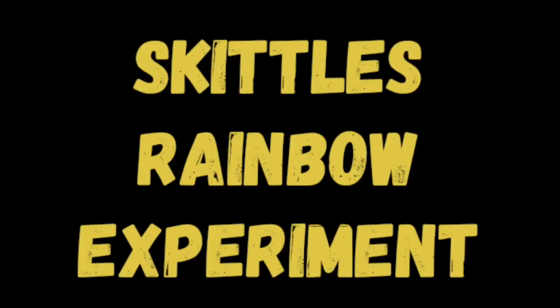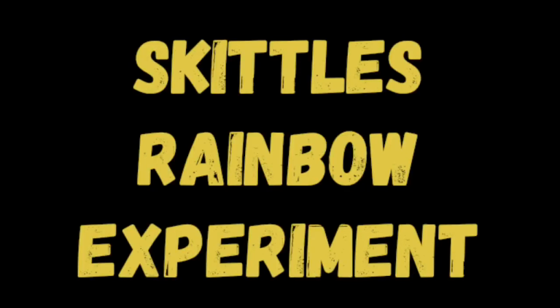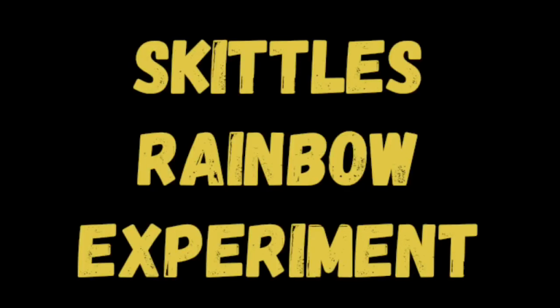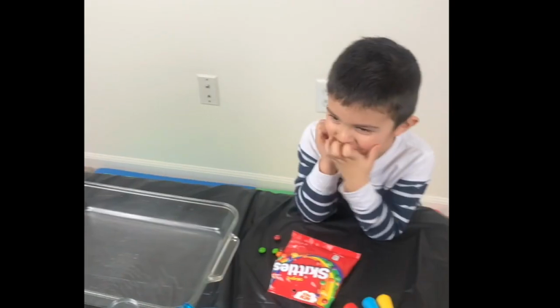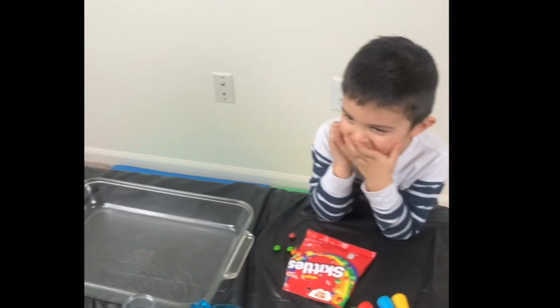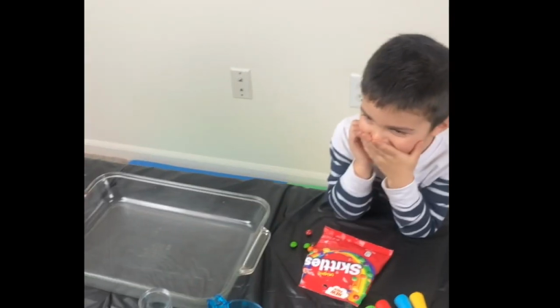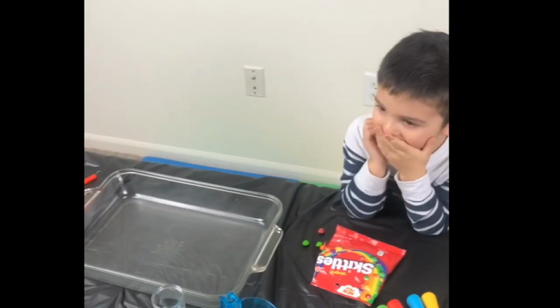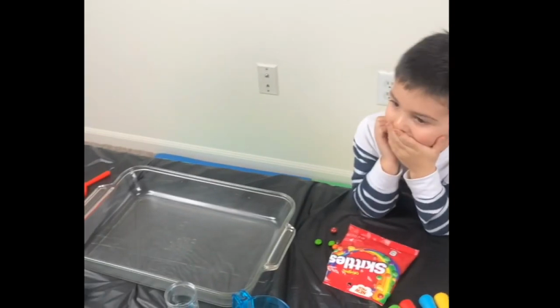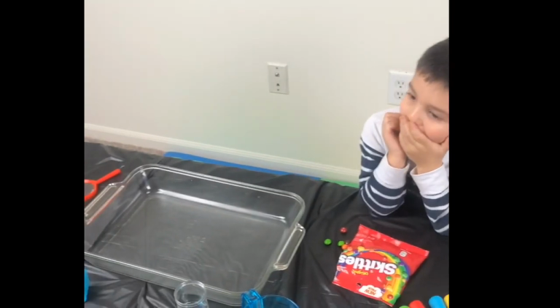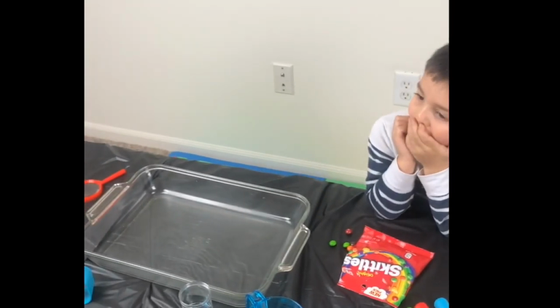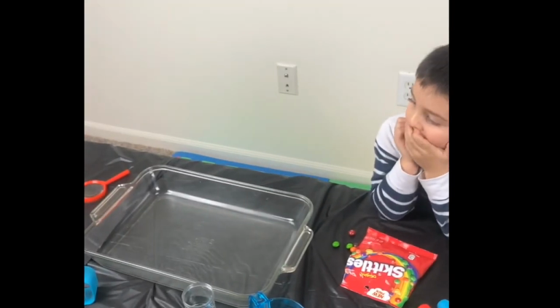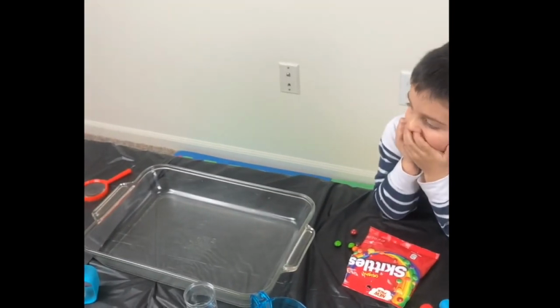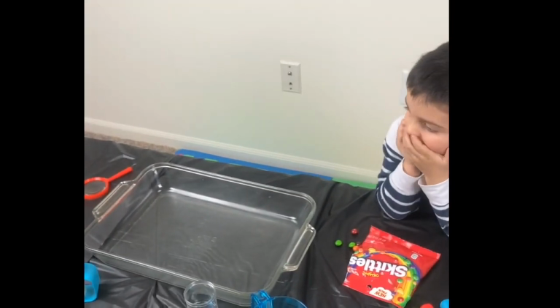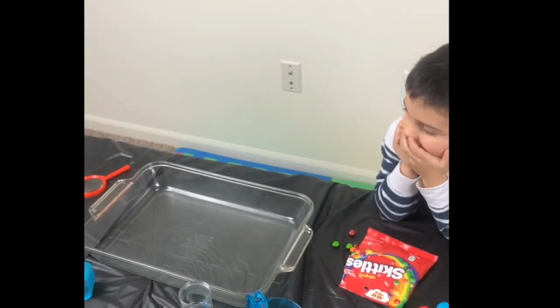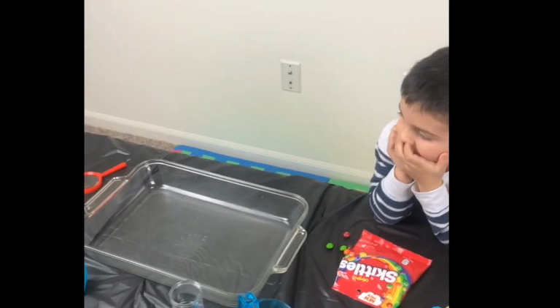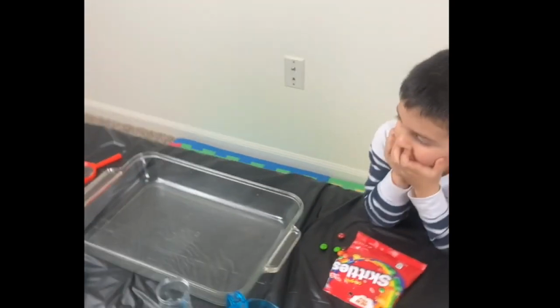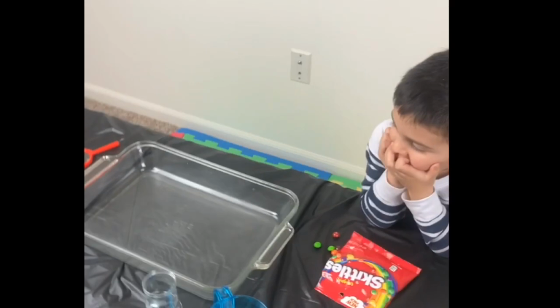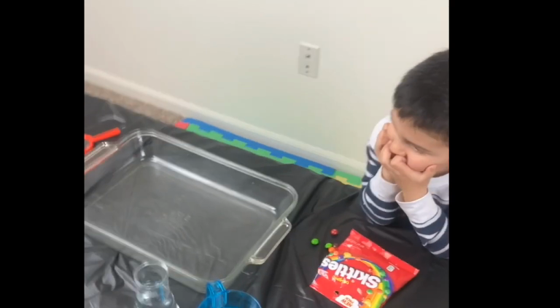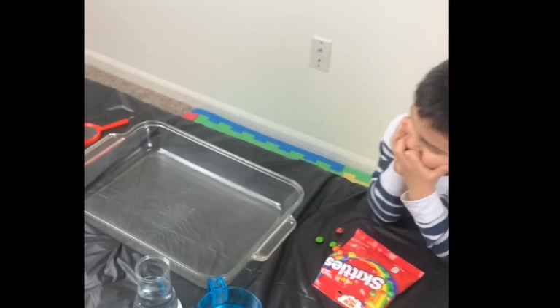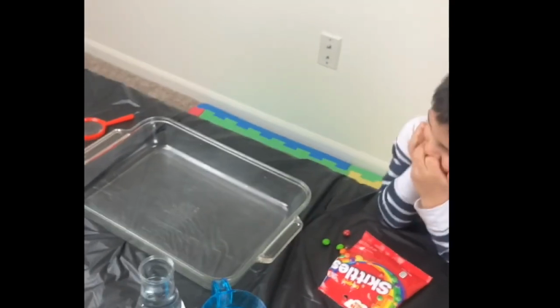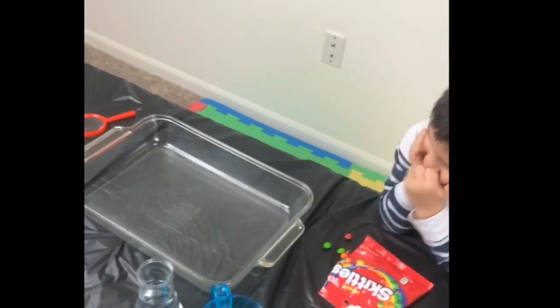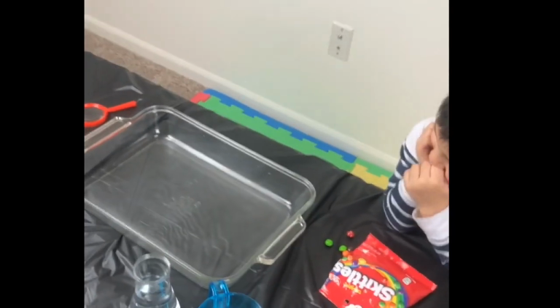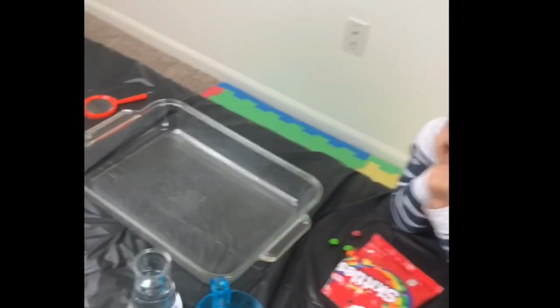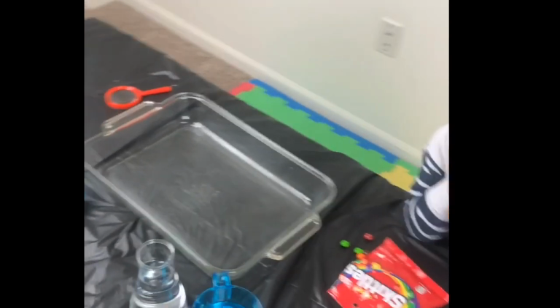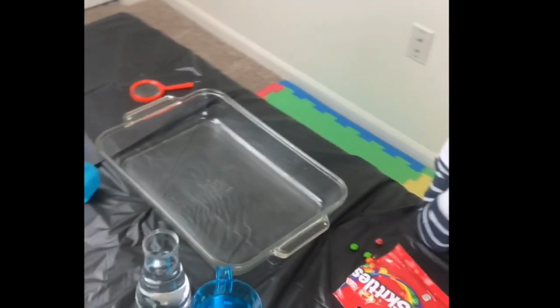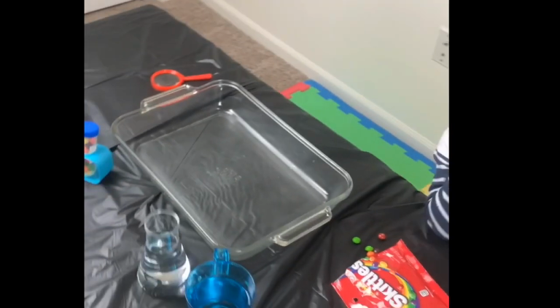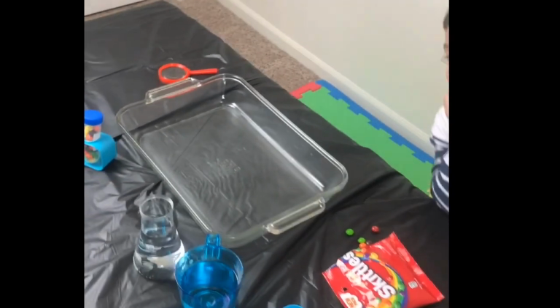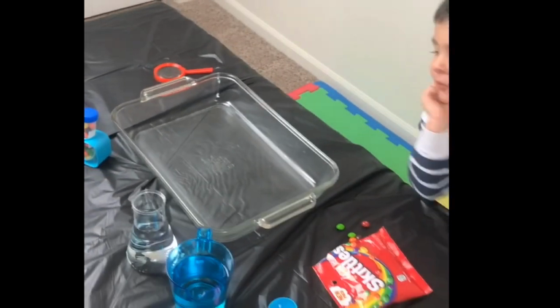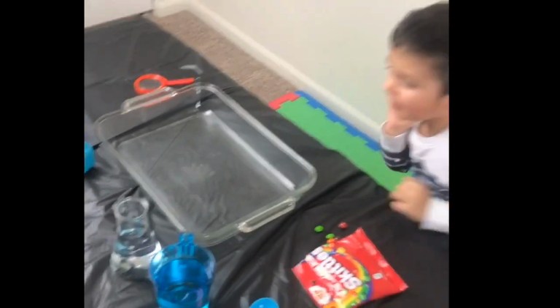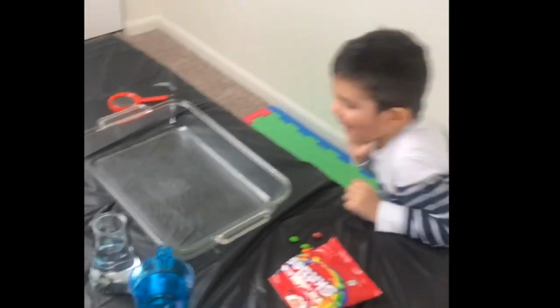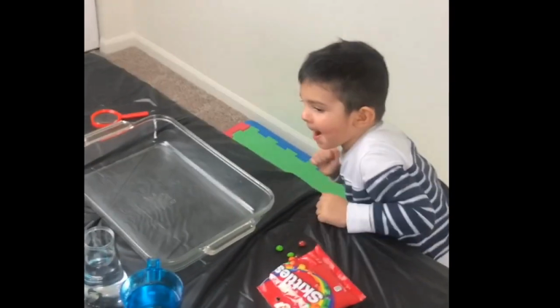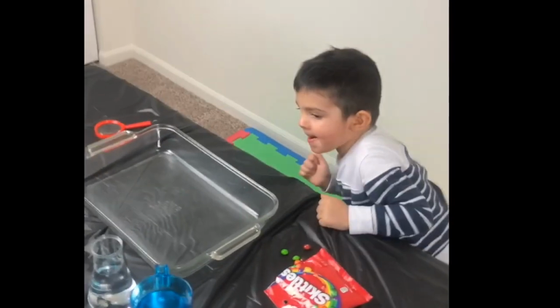Hi guys, we're making a Skittle water experiment with Brayden today.